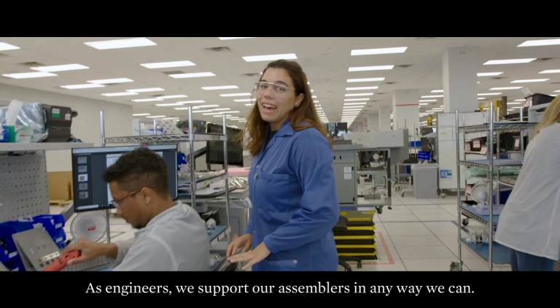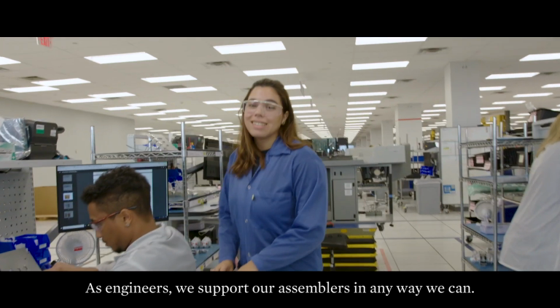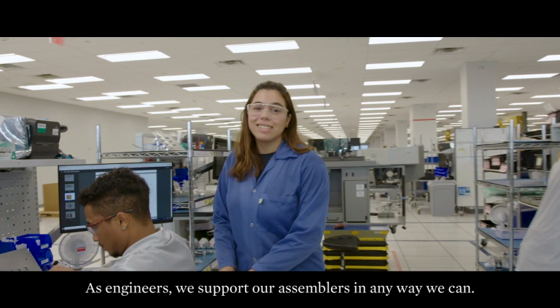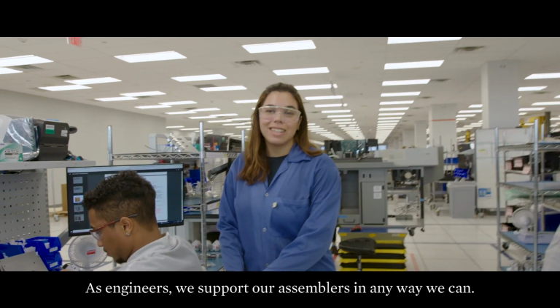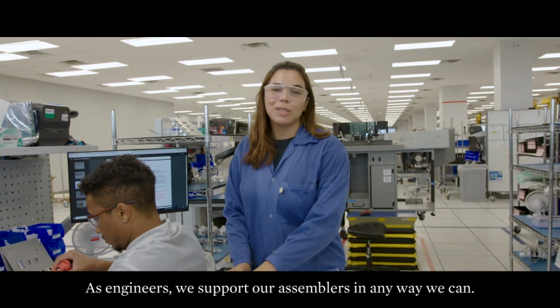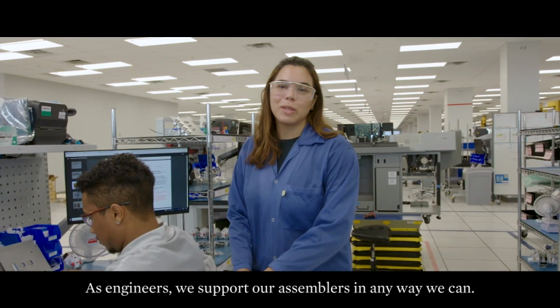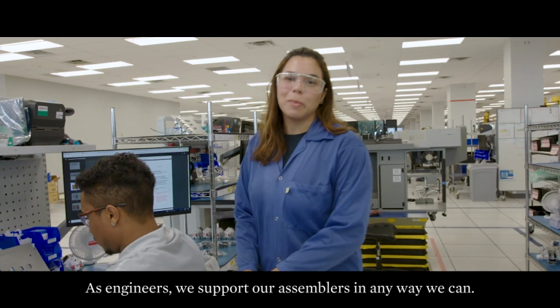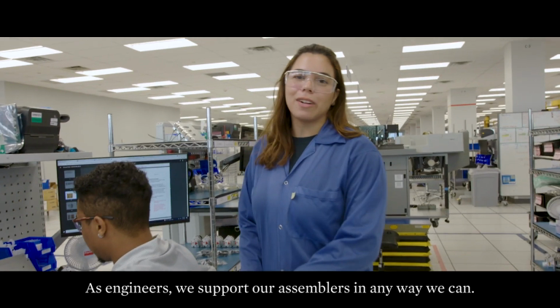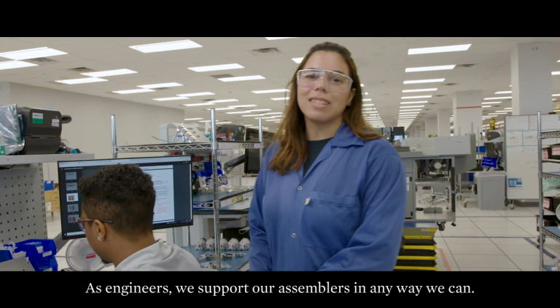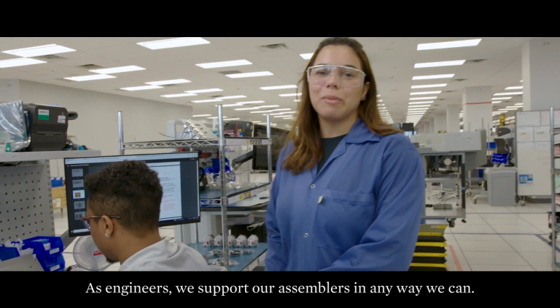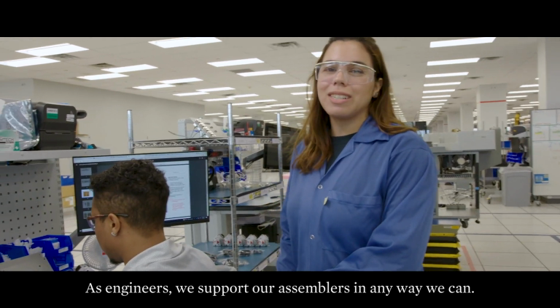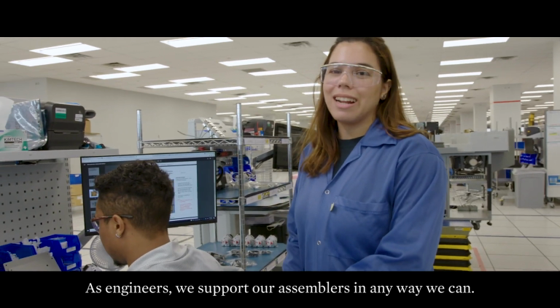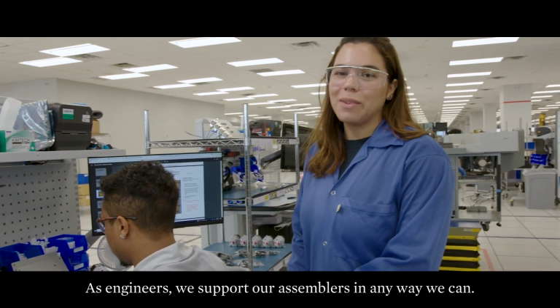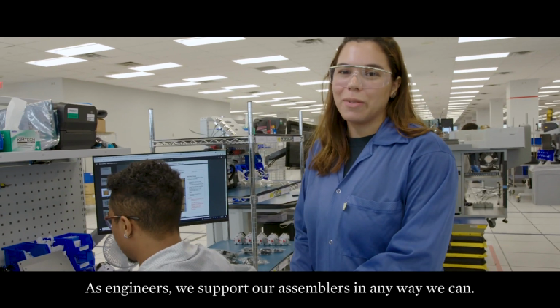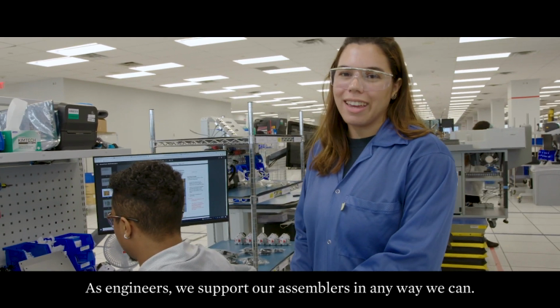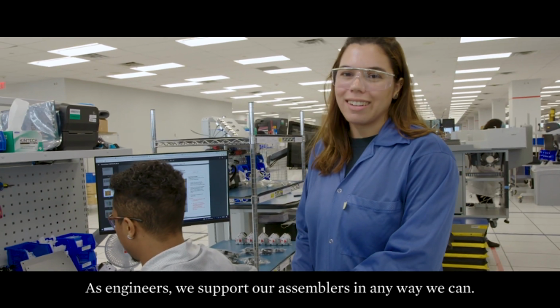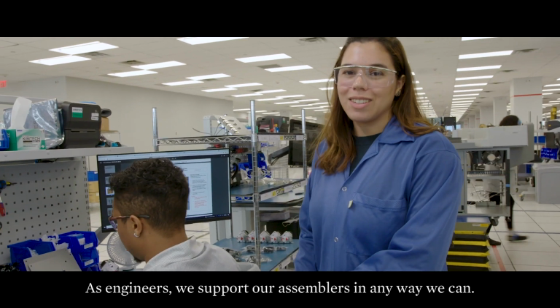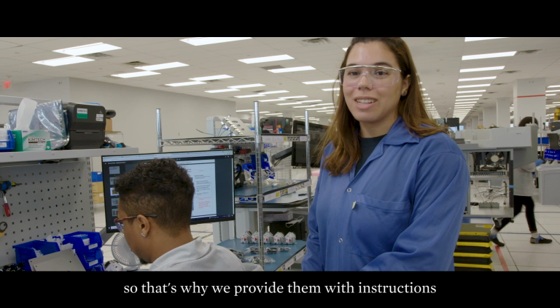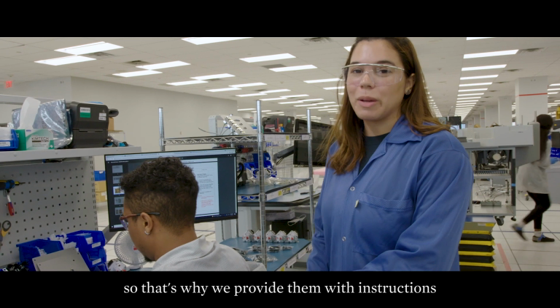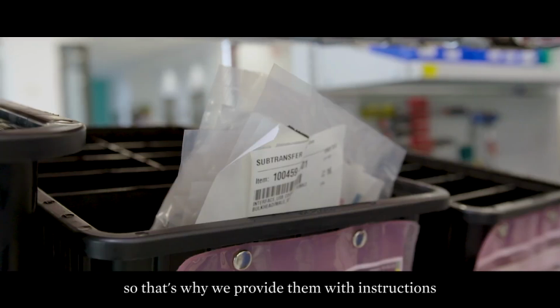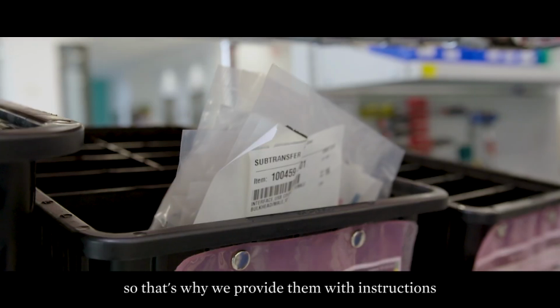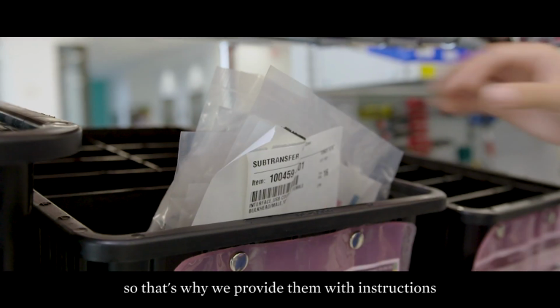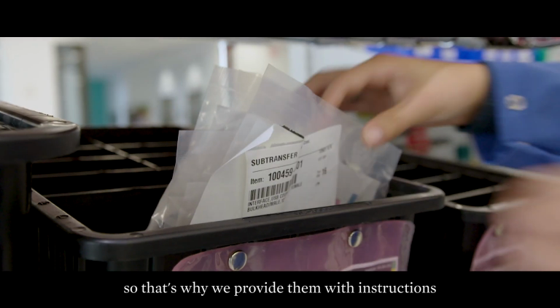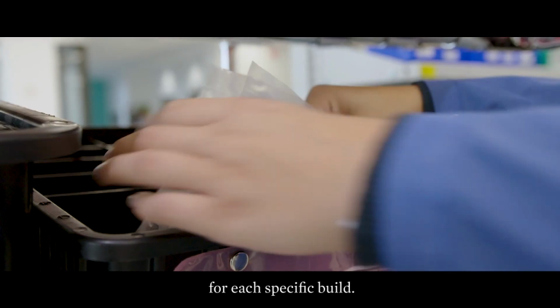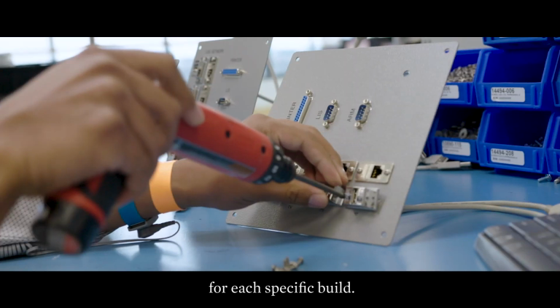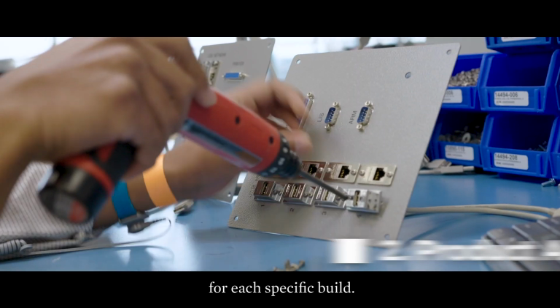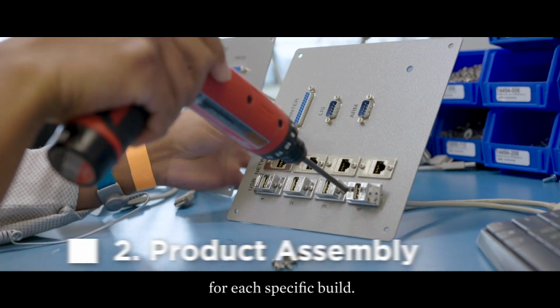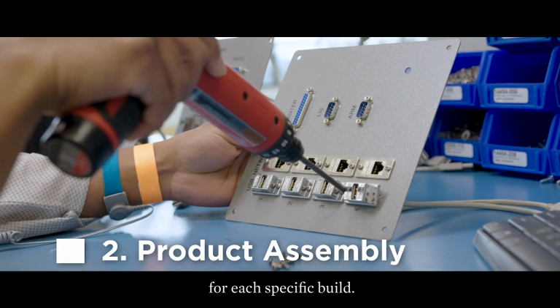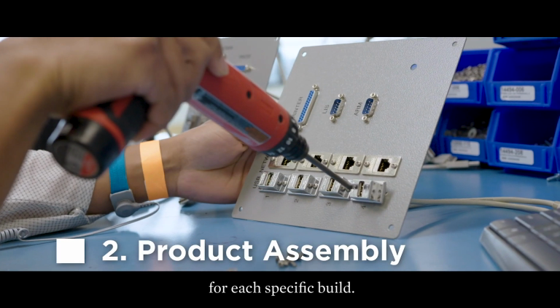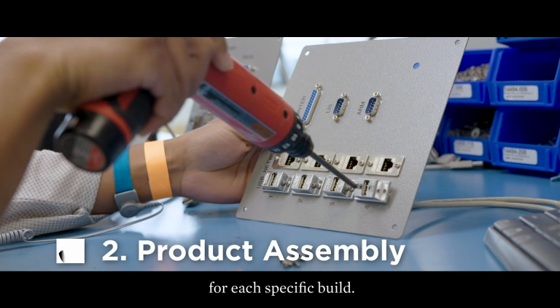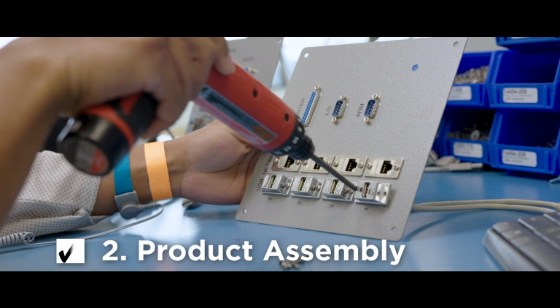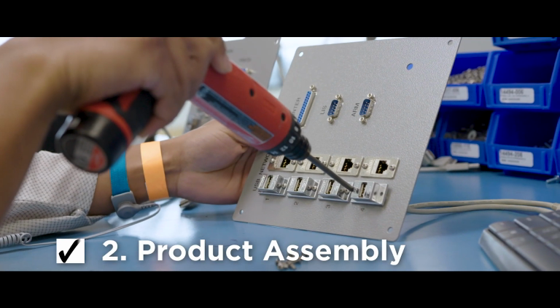As engineers, we support our assemblers in any way we can, so that's why we provide them with the instructions for each specific build.